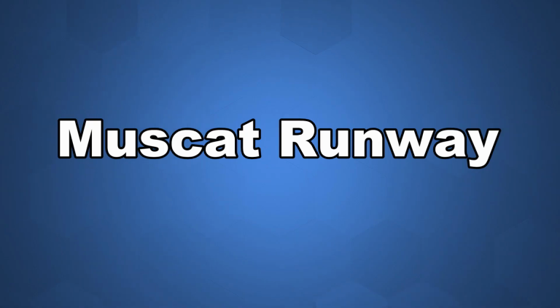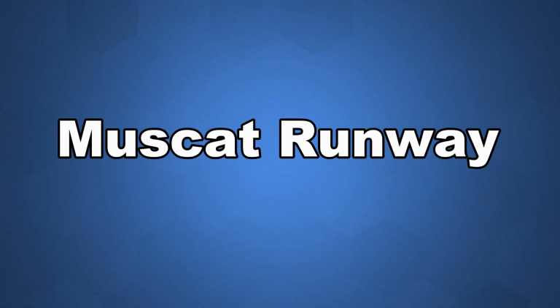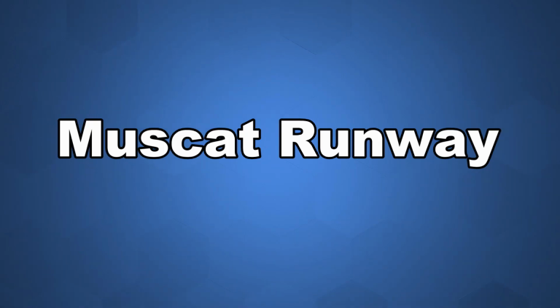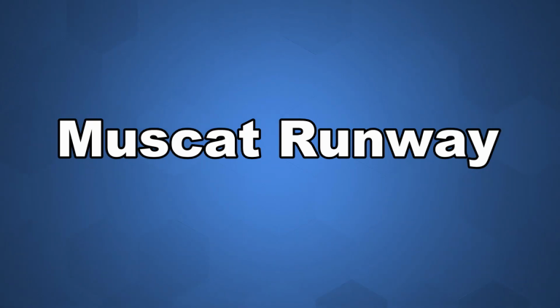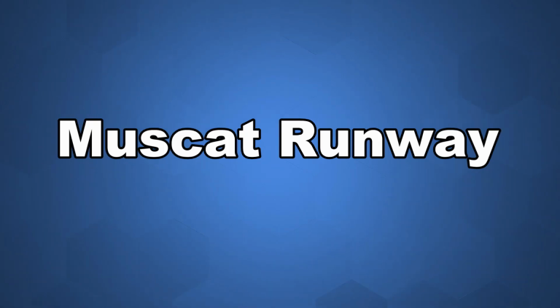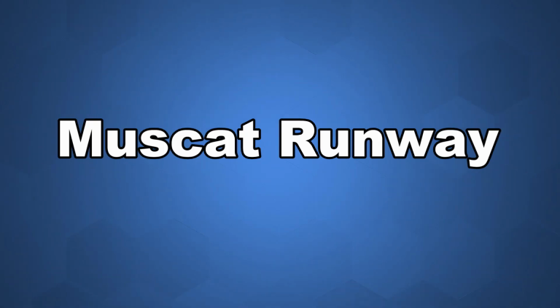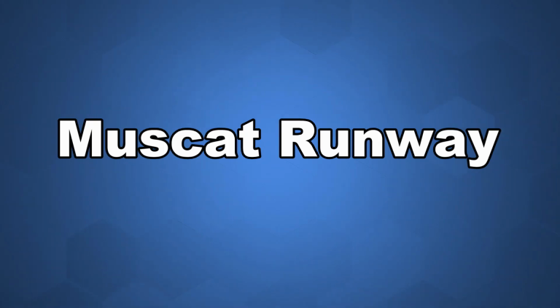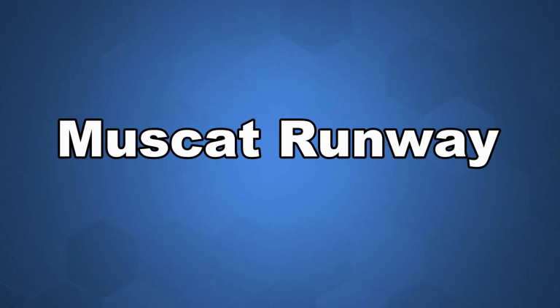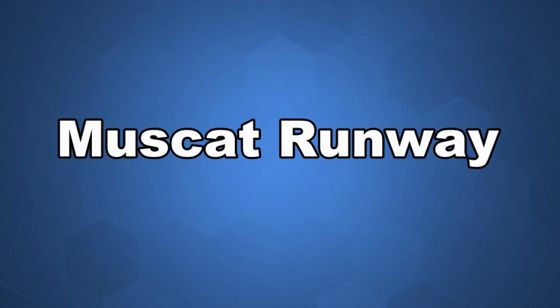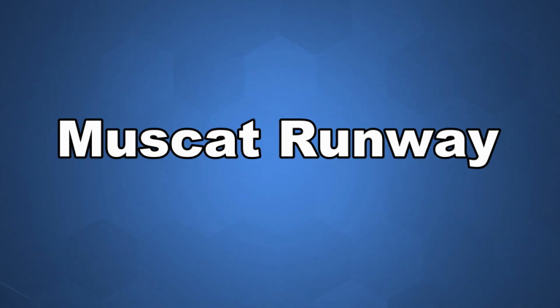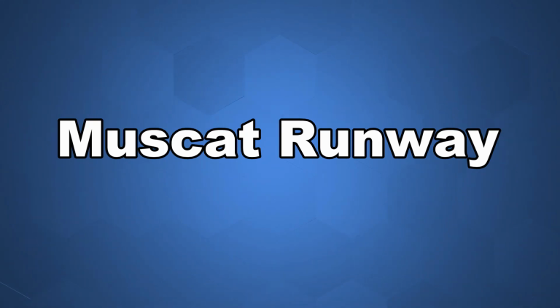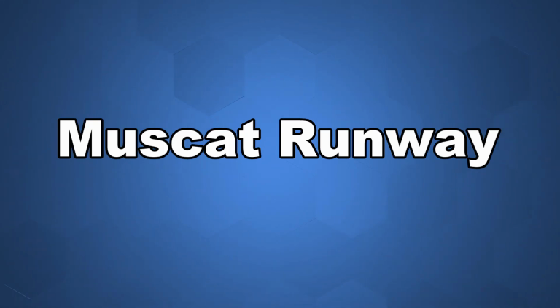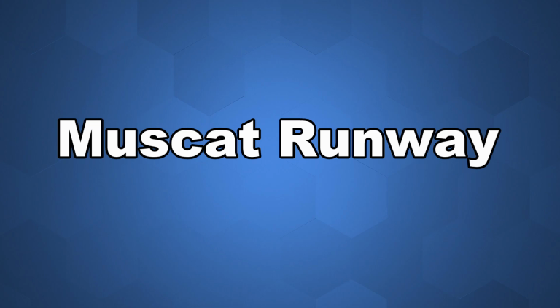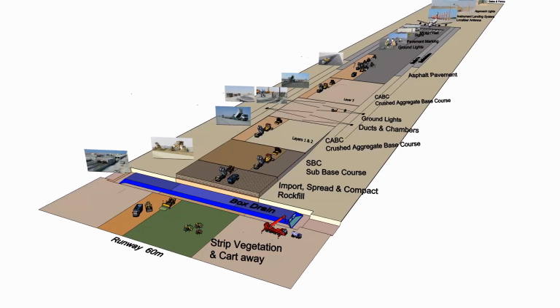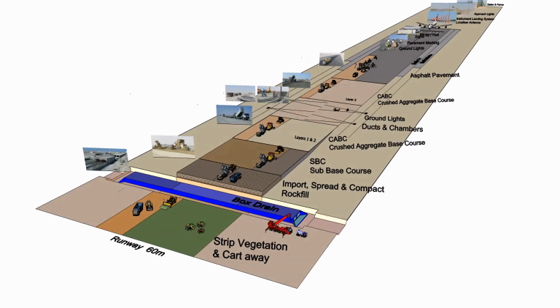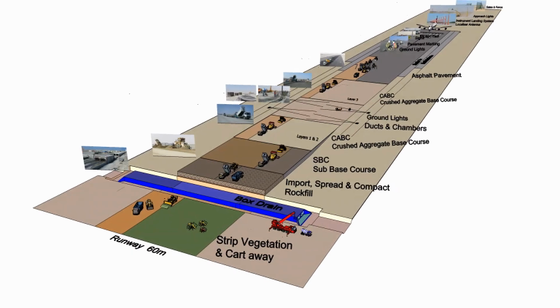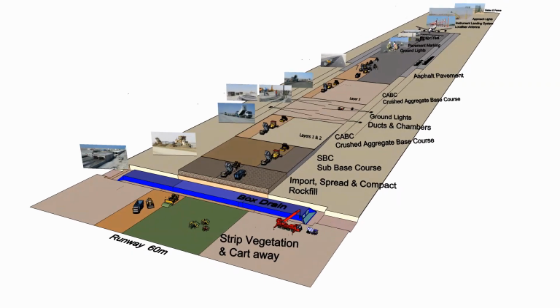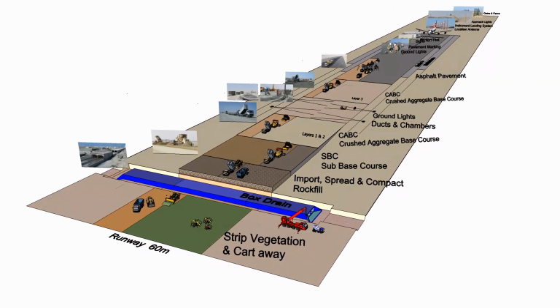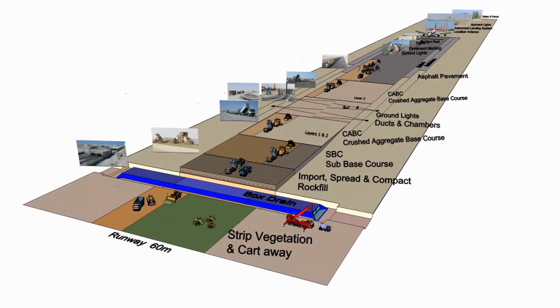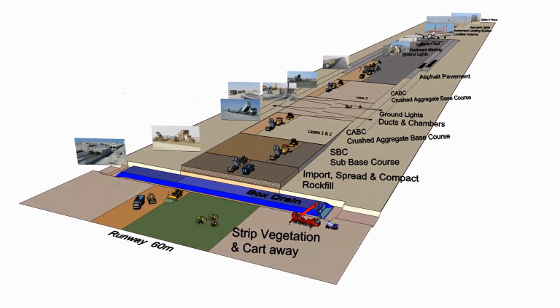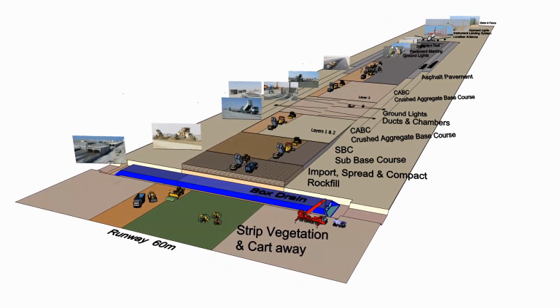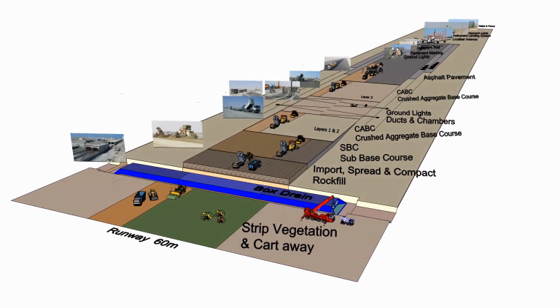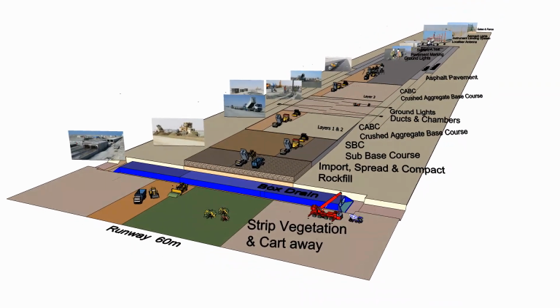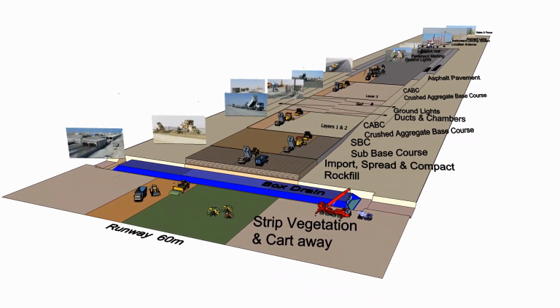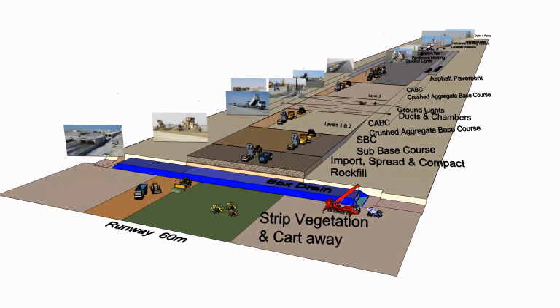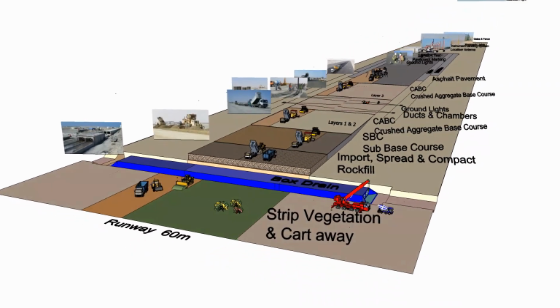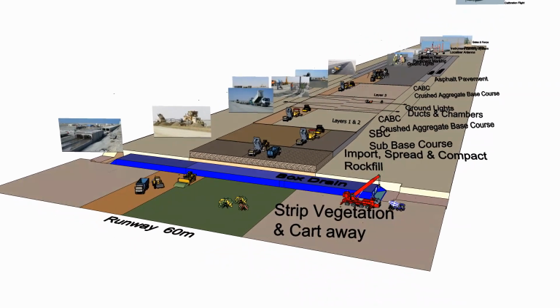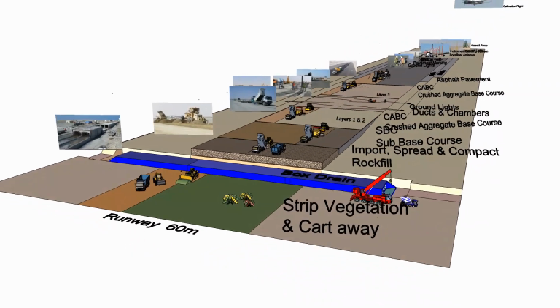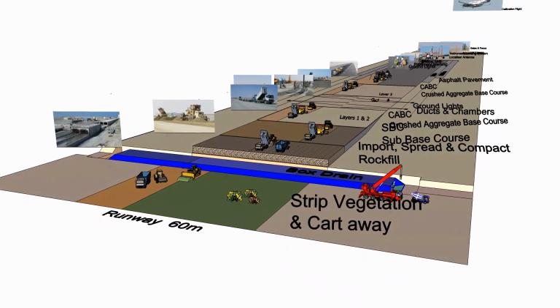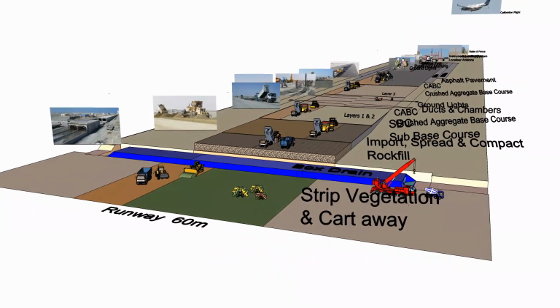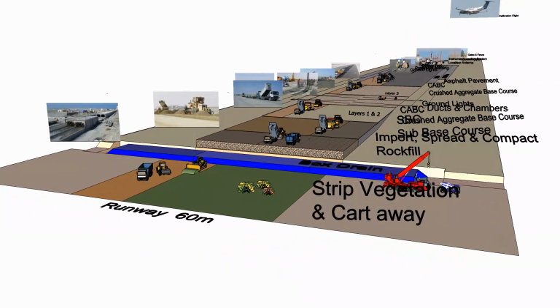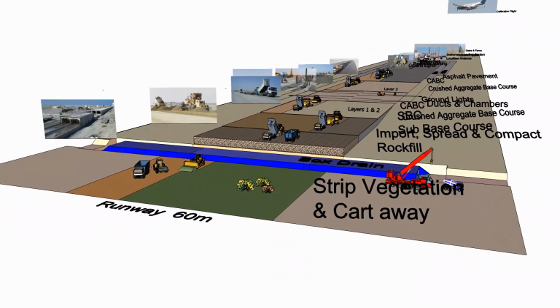Muscat runway construction information: a 3D animation showing the sequence, methods and machinery.